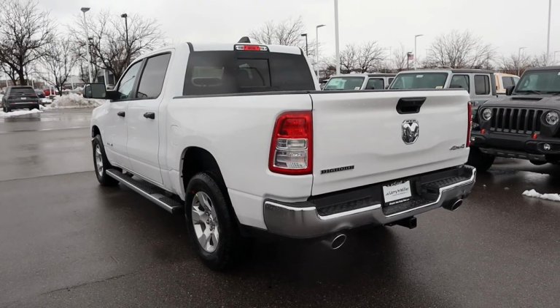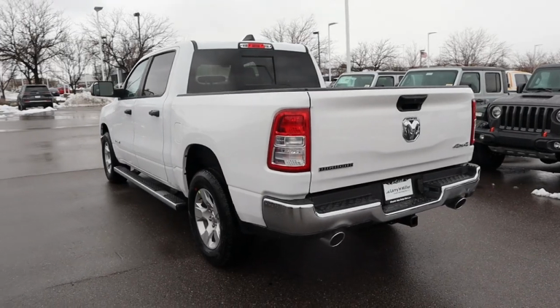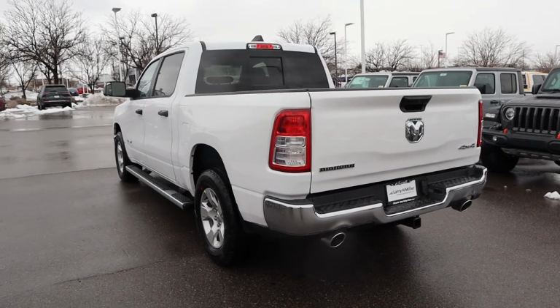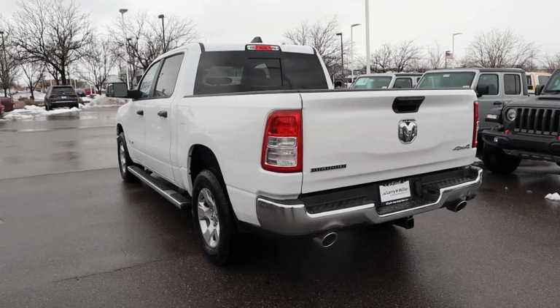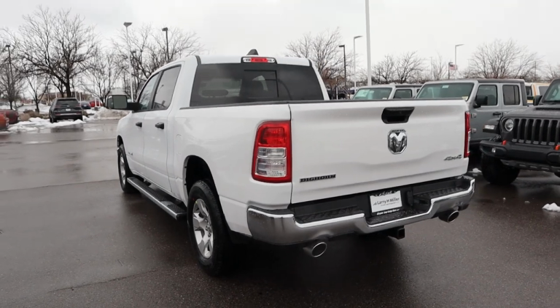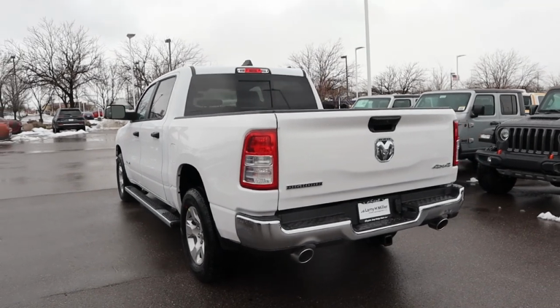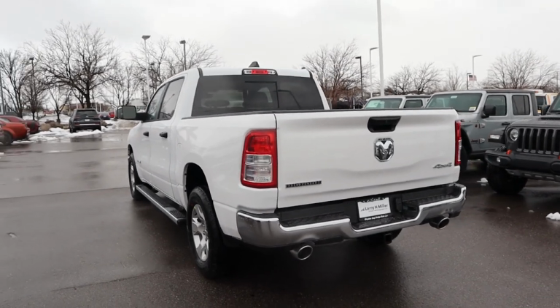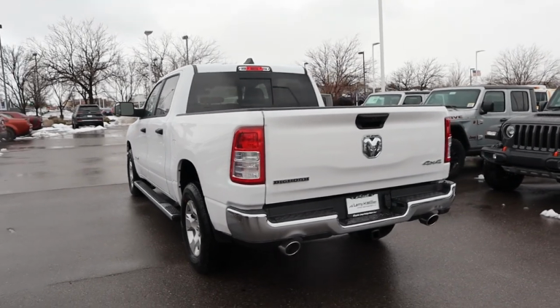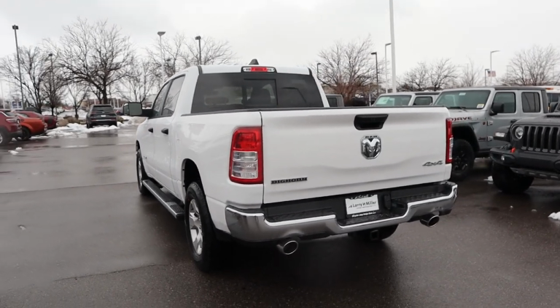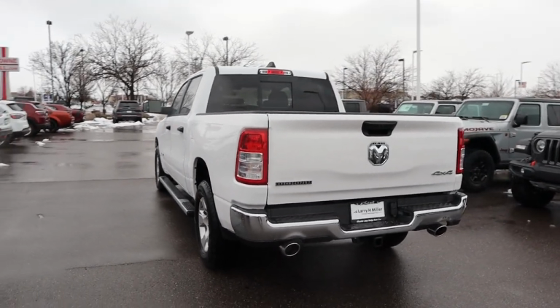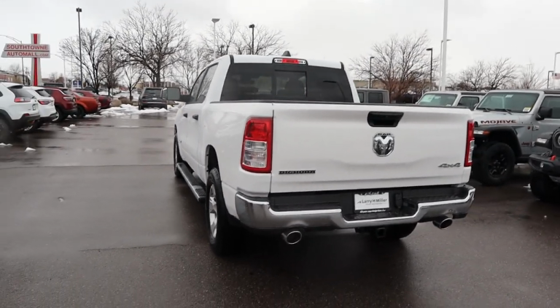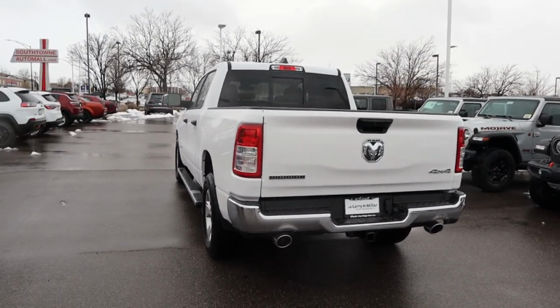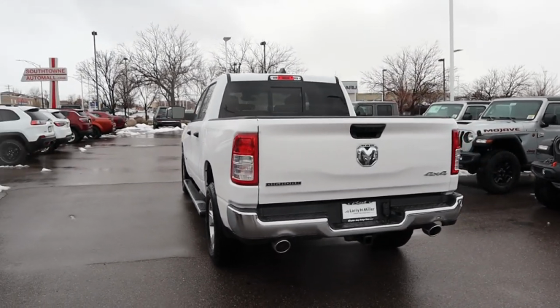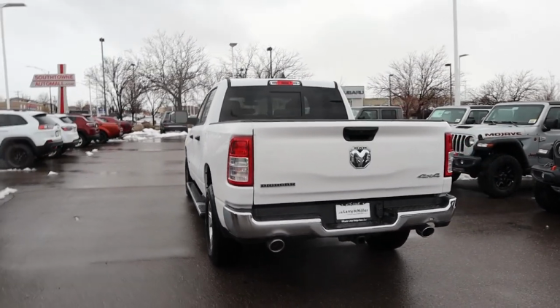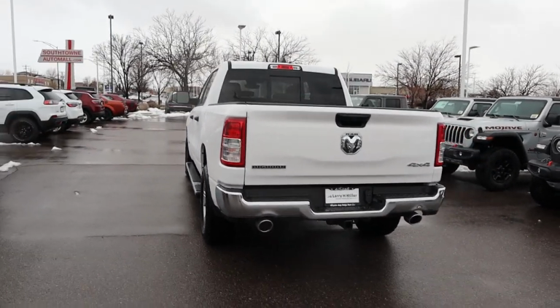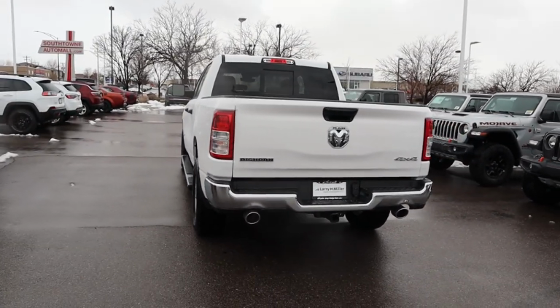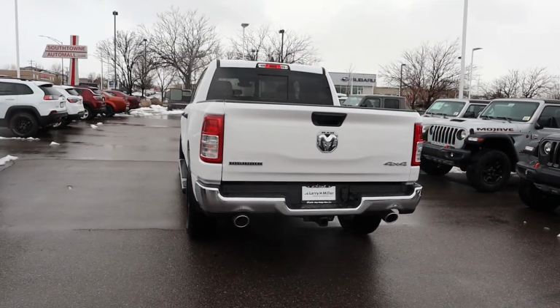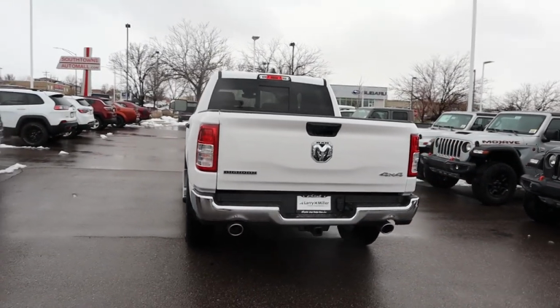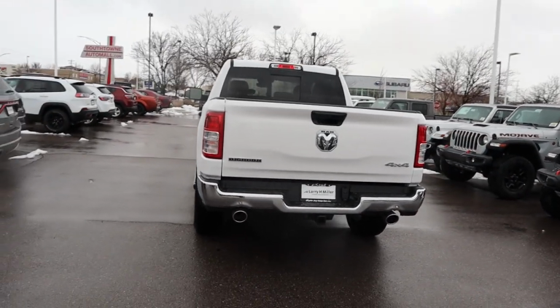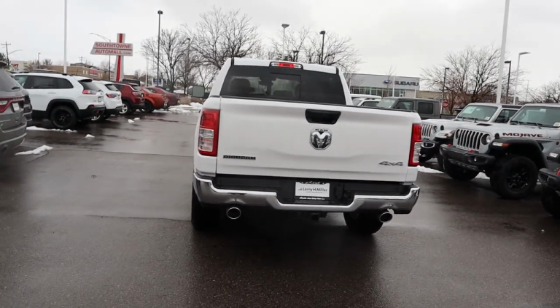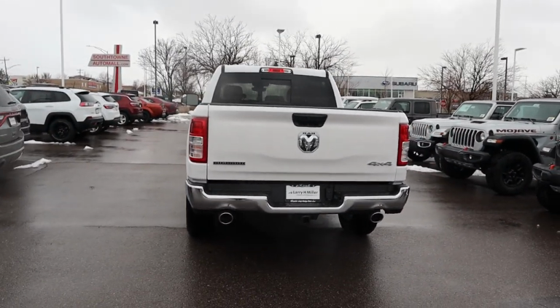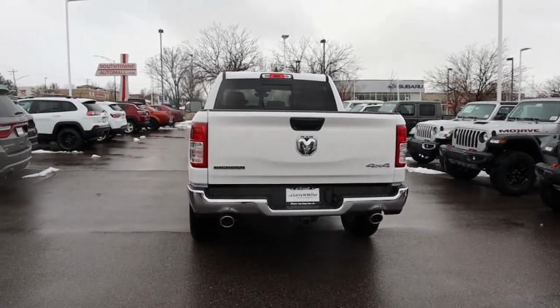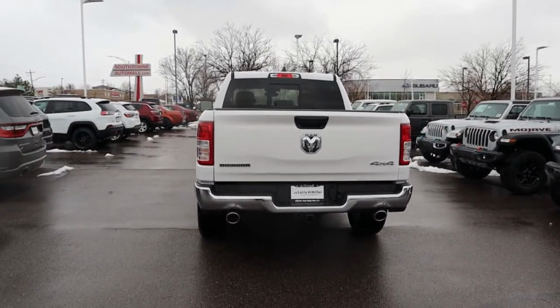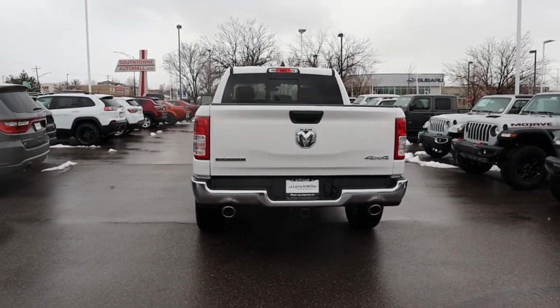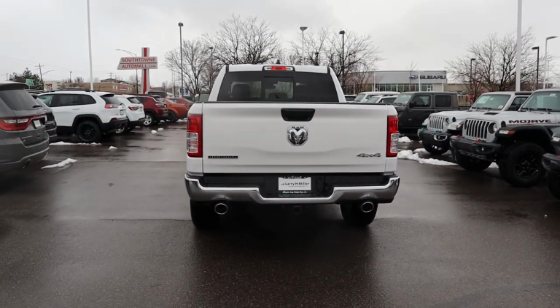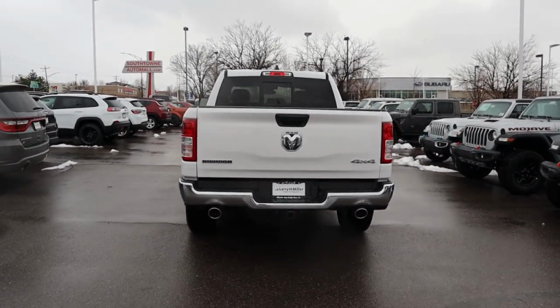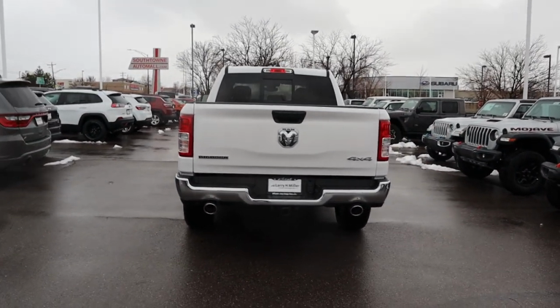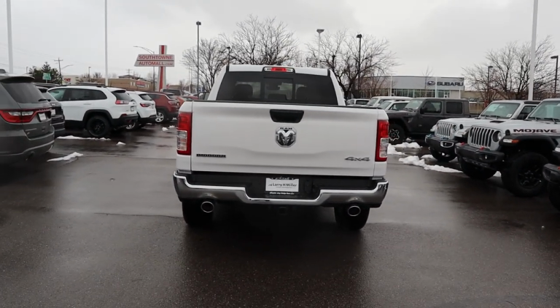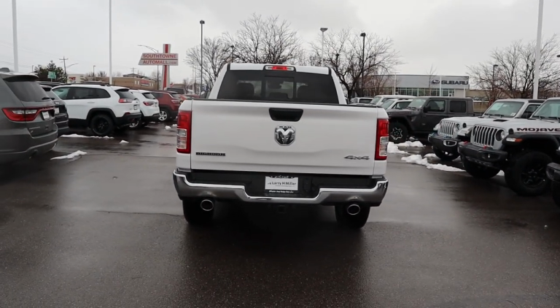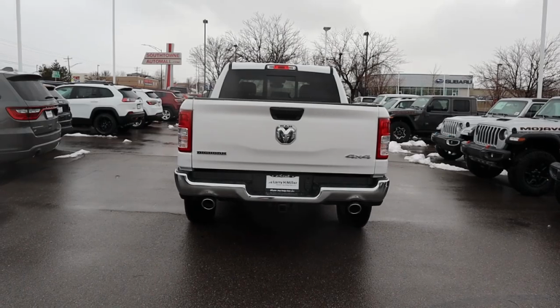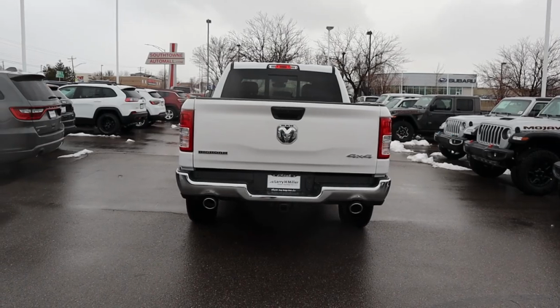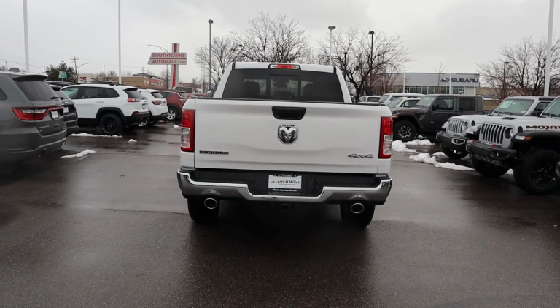We've got the base Bighorn tail lights and all the badges on the back end, with exhaust tips on either side. When it comes to towing capacity, this one has a 3.92 axle ratio, which puts the towing capacity somewhere in the 9,000 to 10,000 pound range. Putting it all together, it has that work truck appearance on the outside.